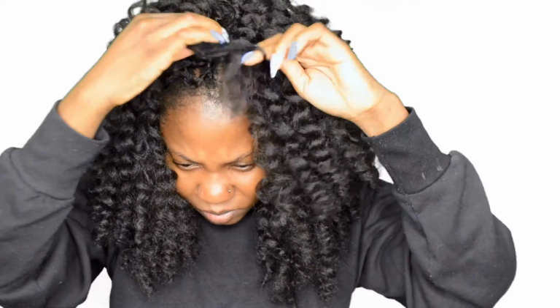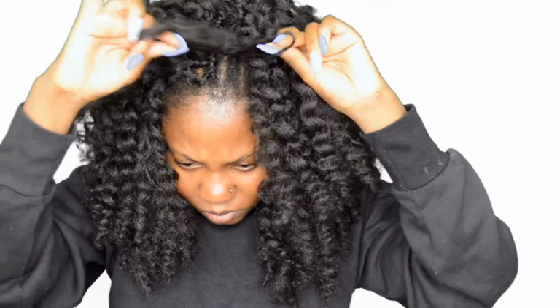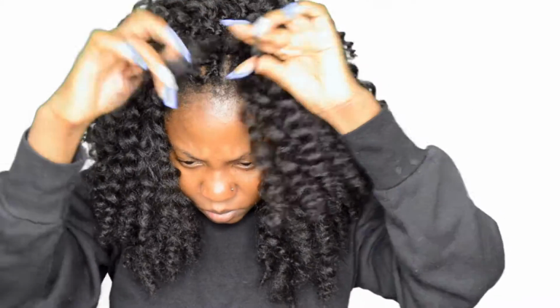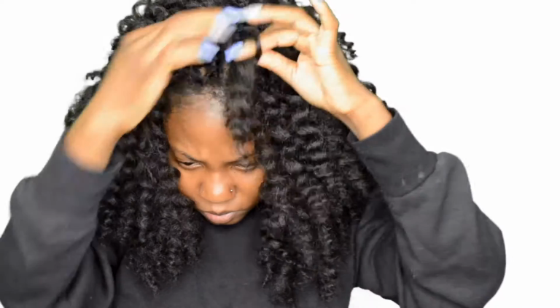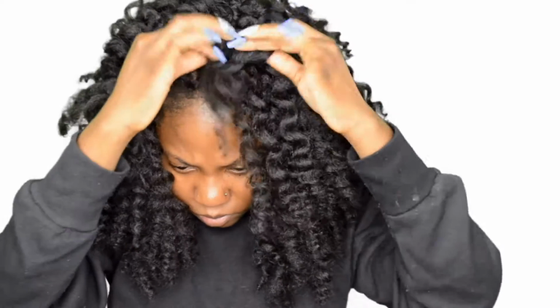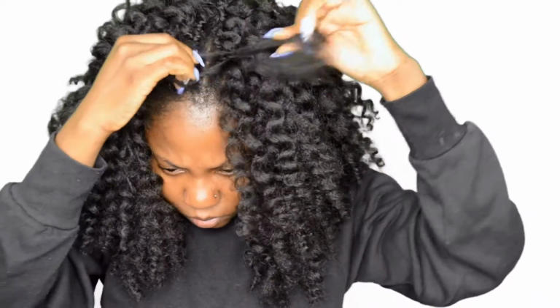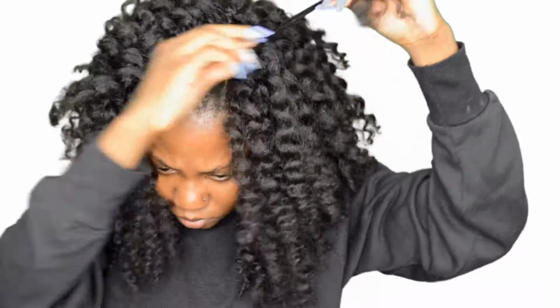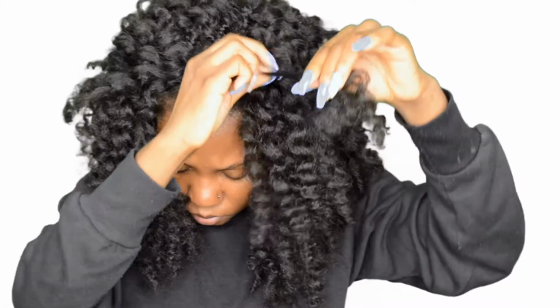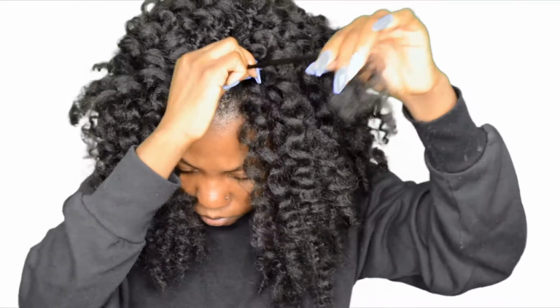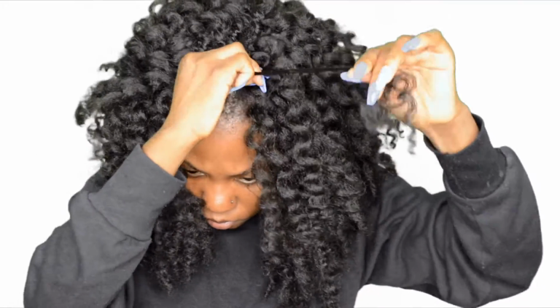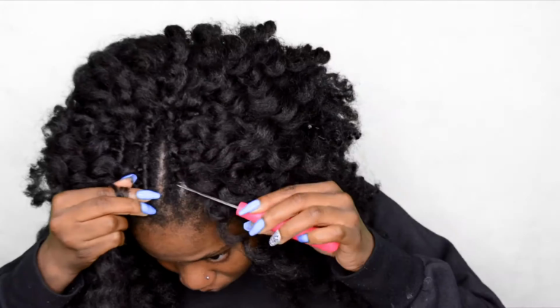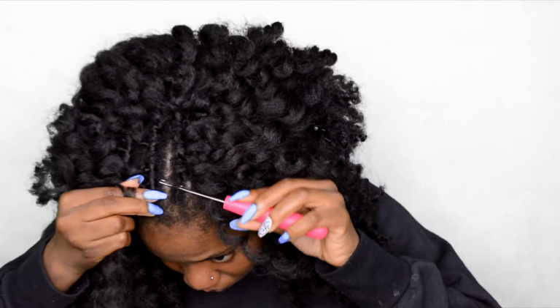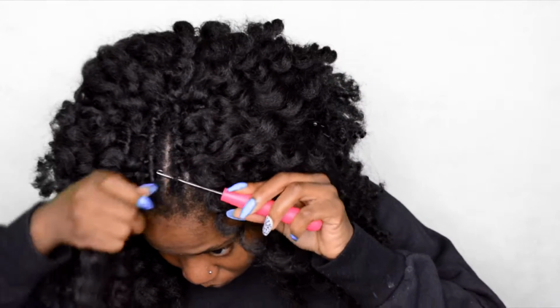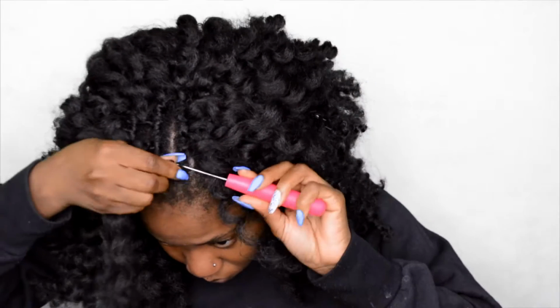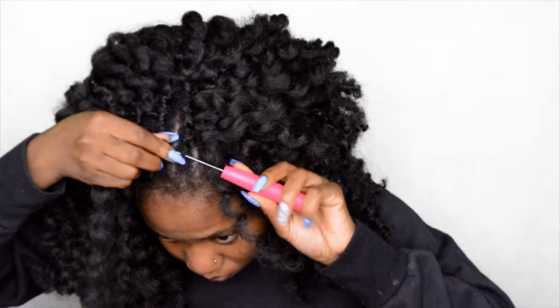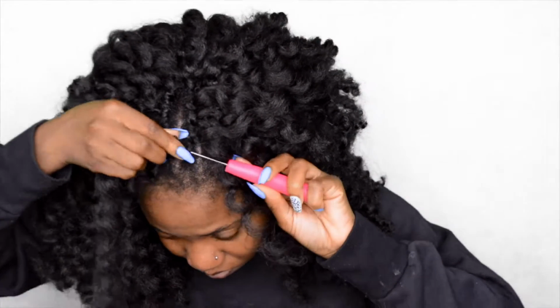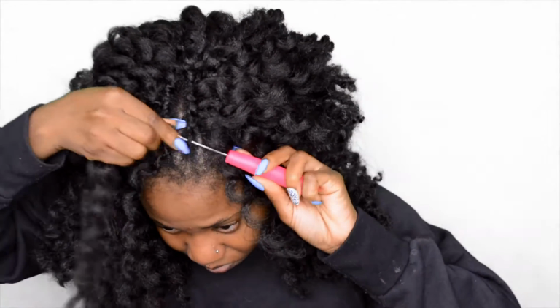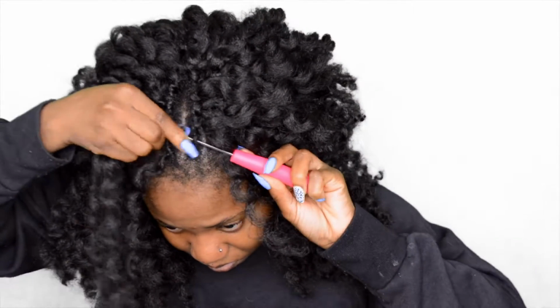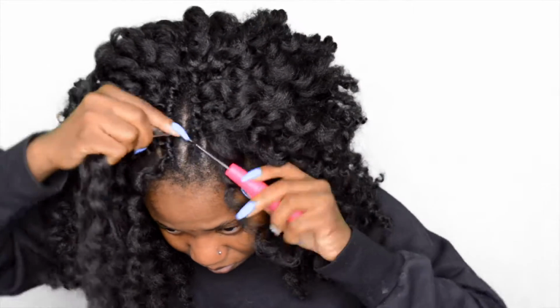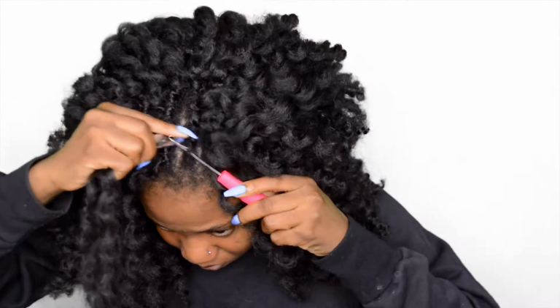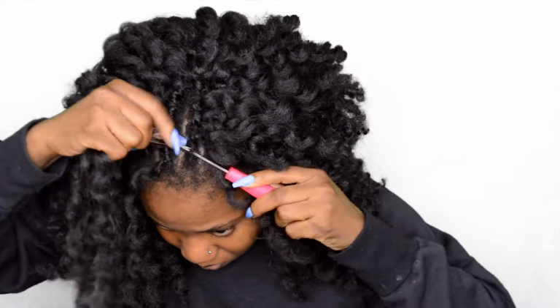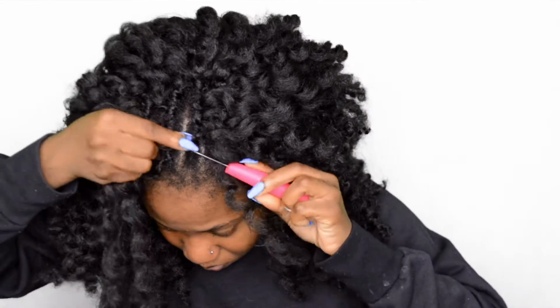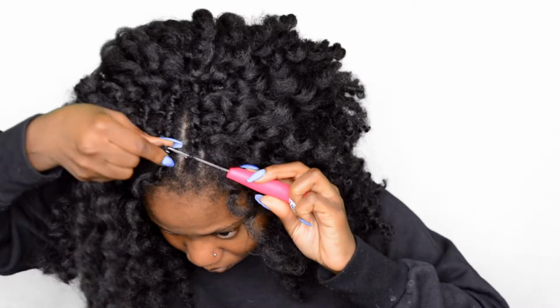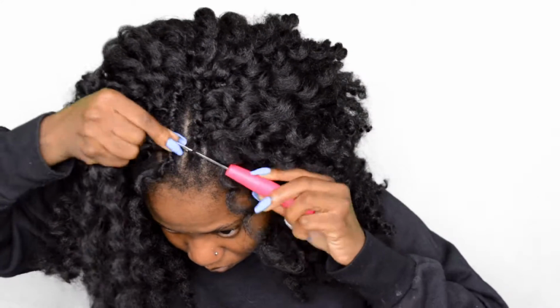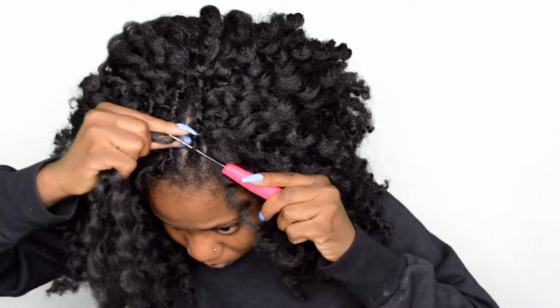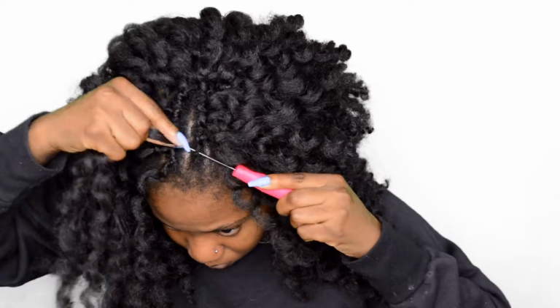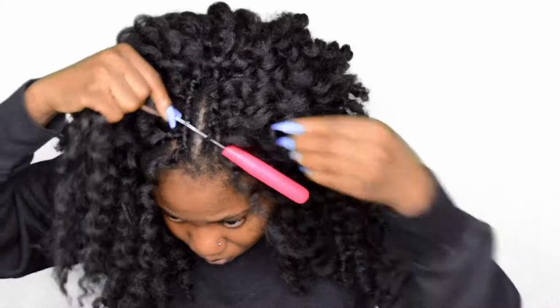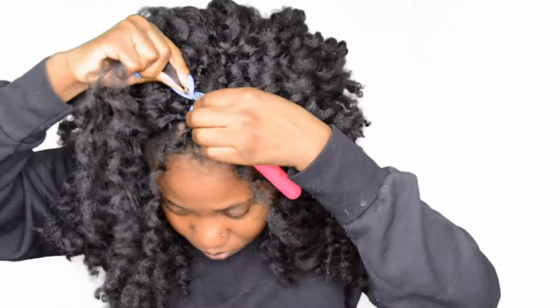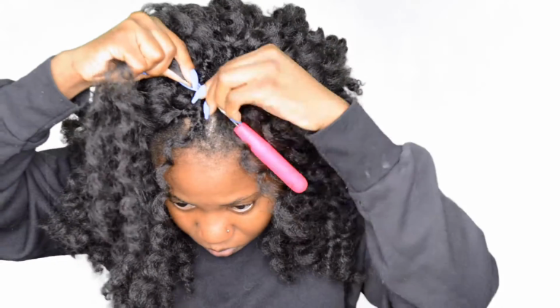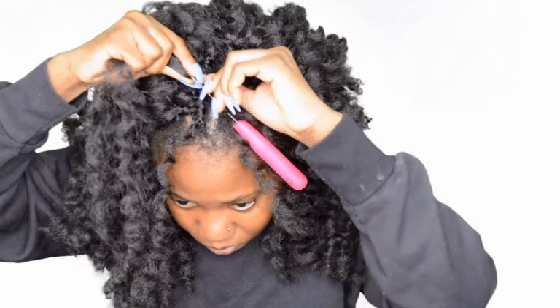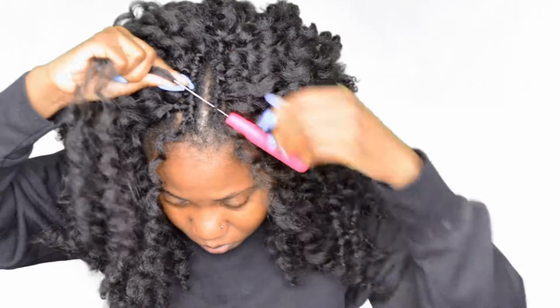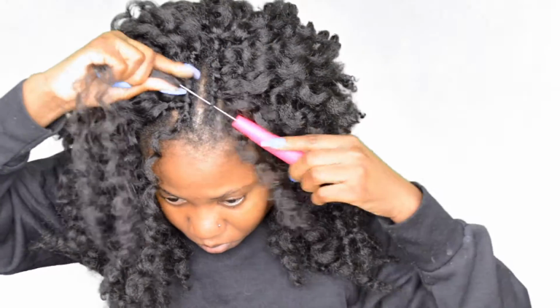Do you guys see the flickering I'm talking about? Oh, it's bothering me so much. But not to worry — my new camera is on the way.